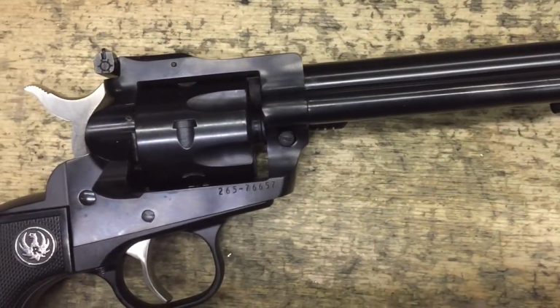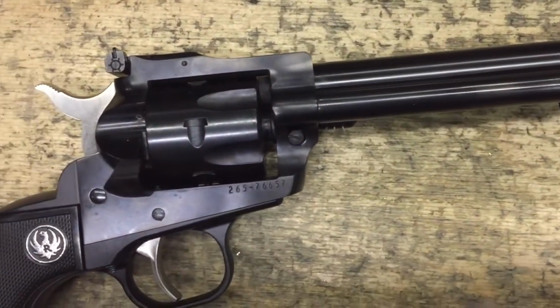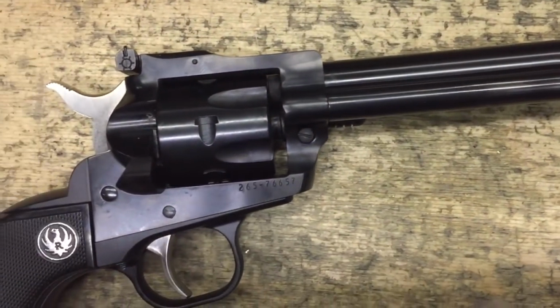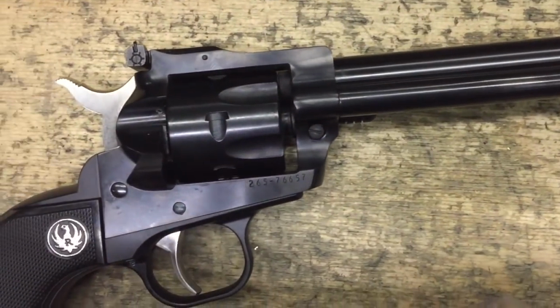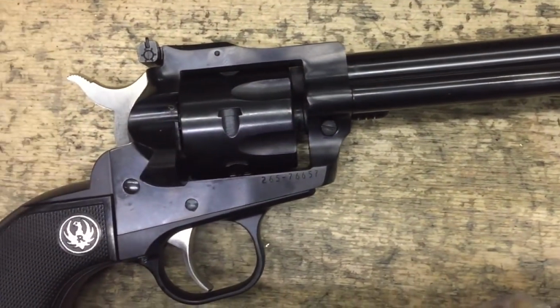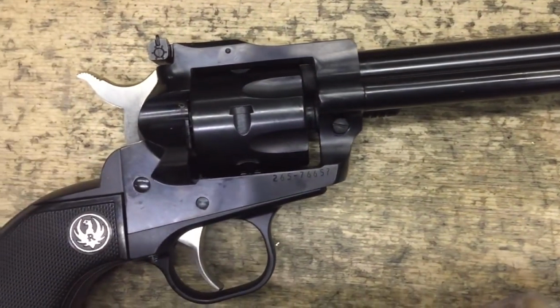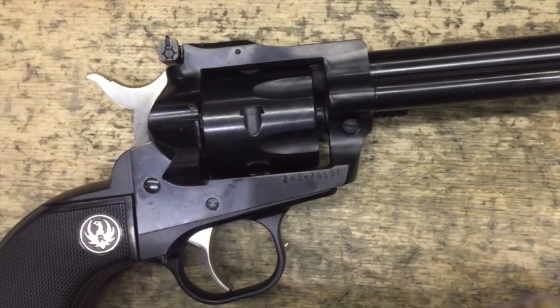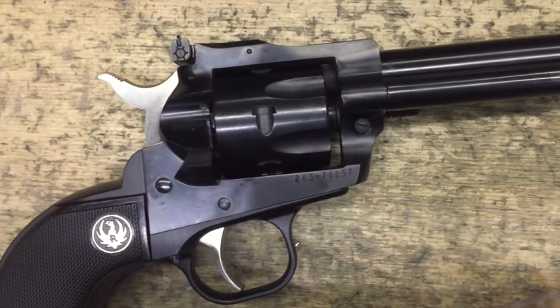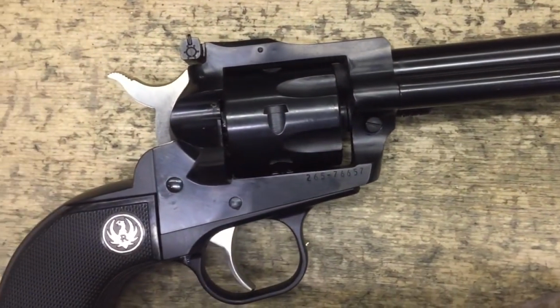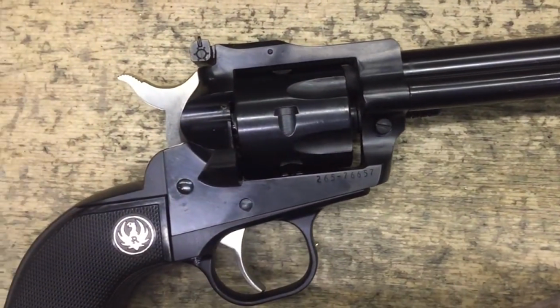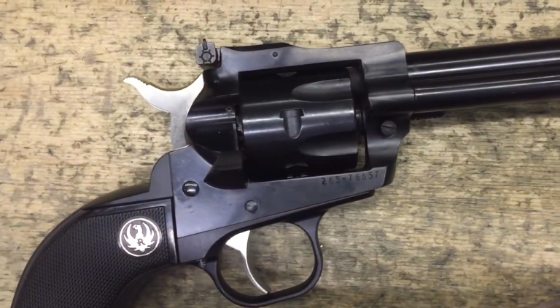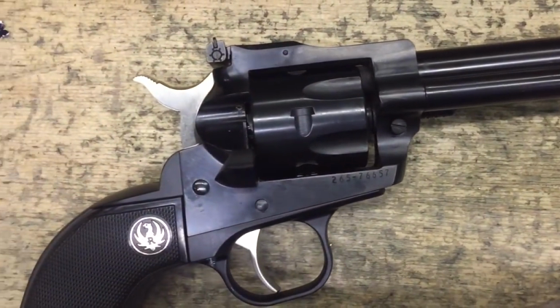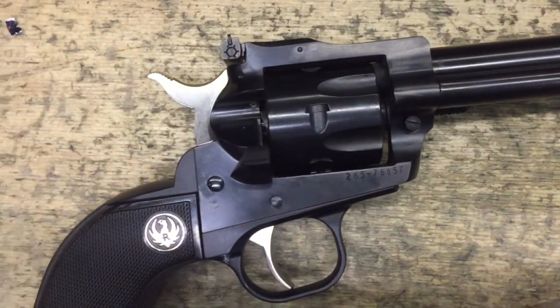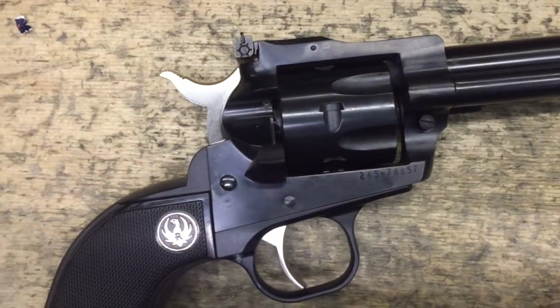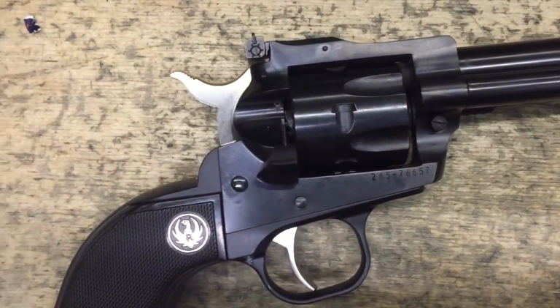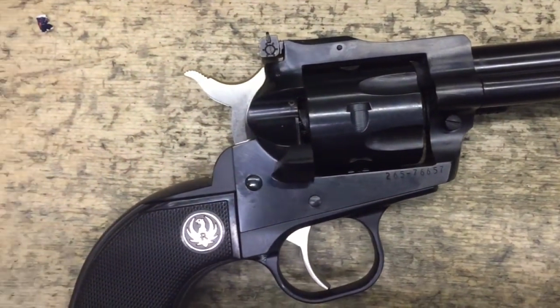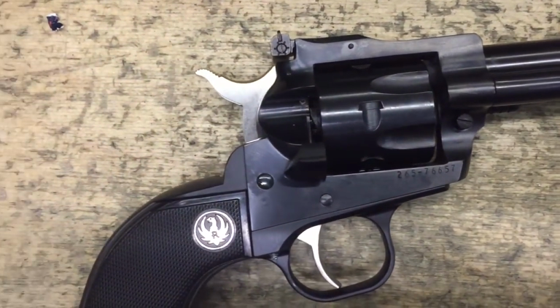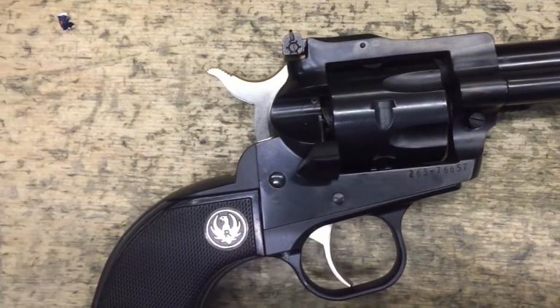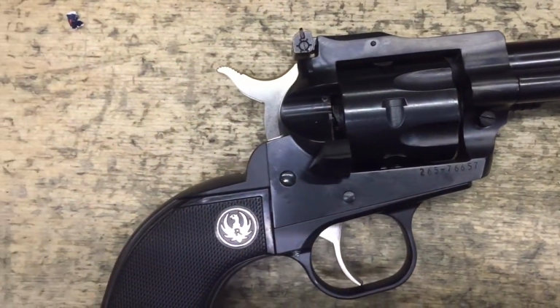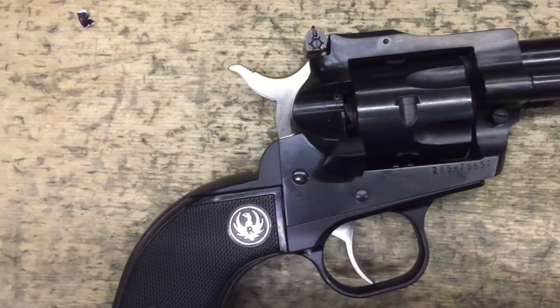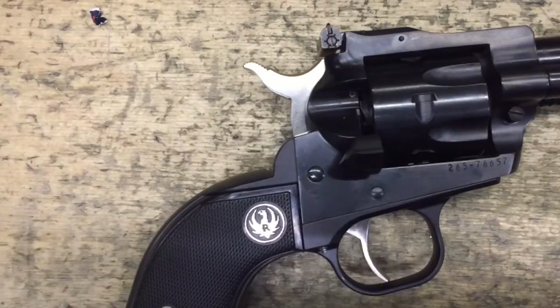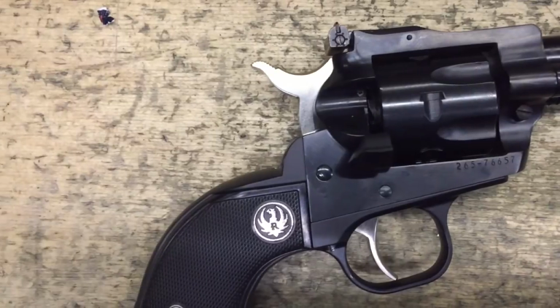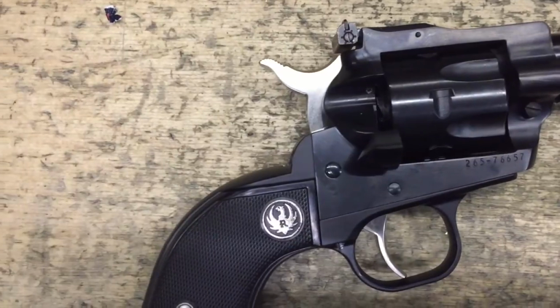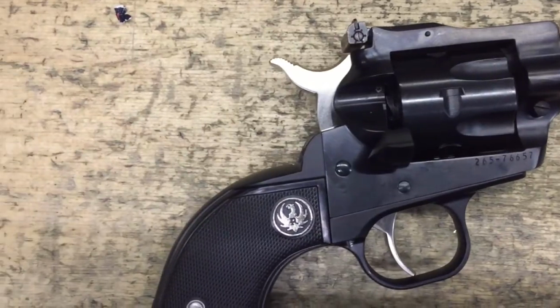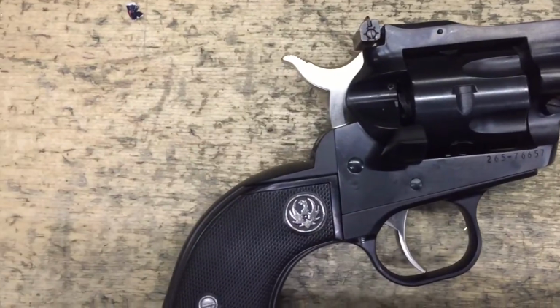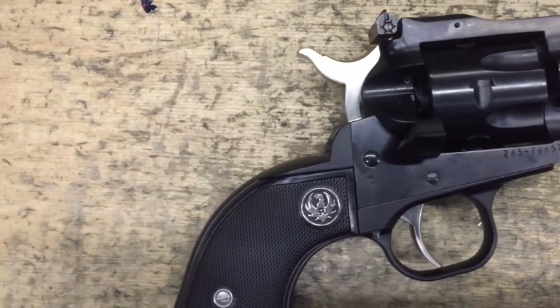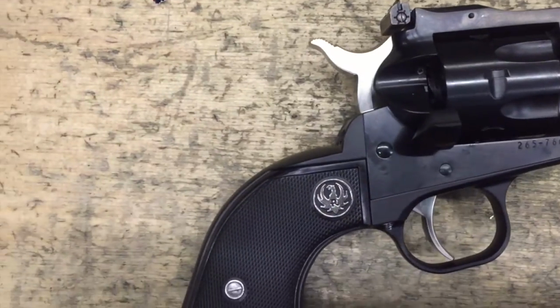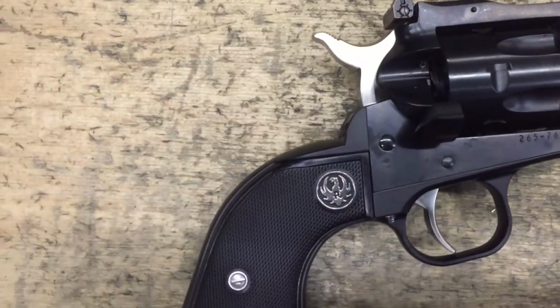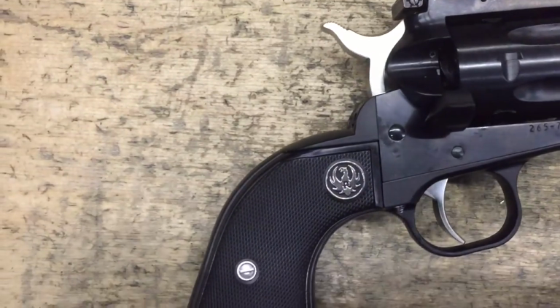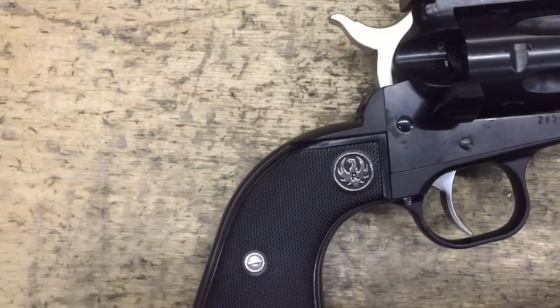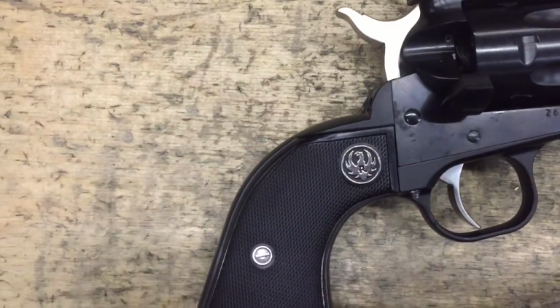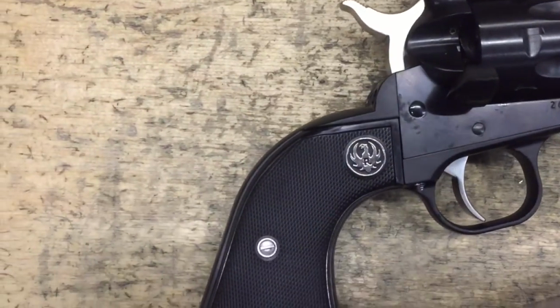The Ruger sported a well-executed blue finish with a hammer and trigger that were both in the white. The grips were black plastic. It was a sharp-looking revolver.